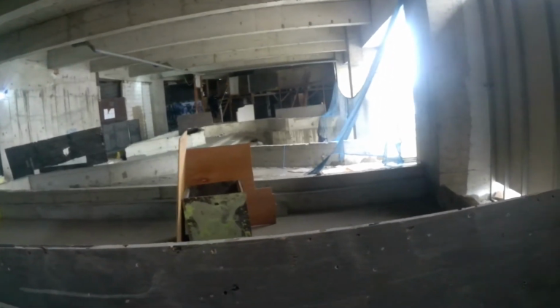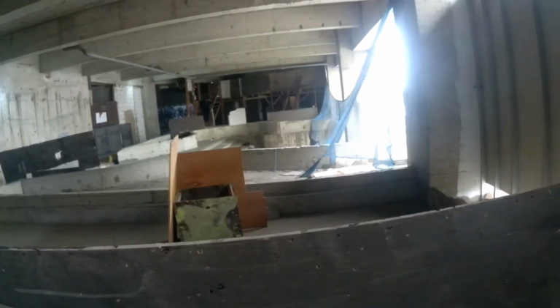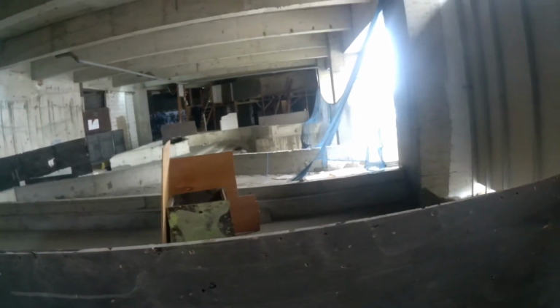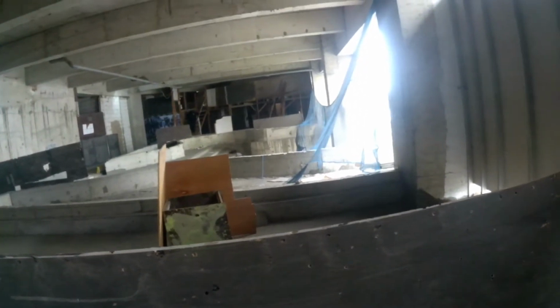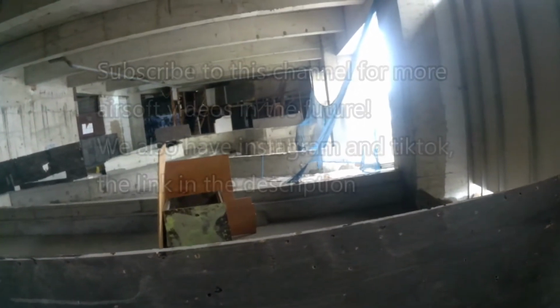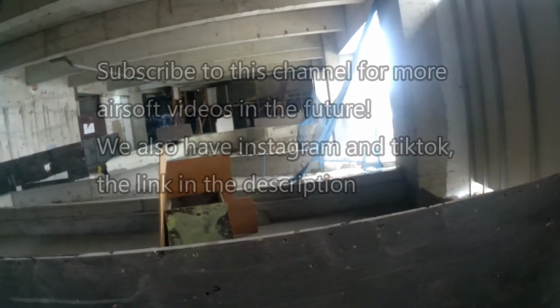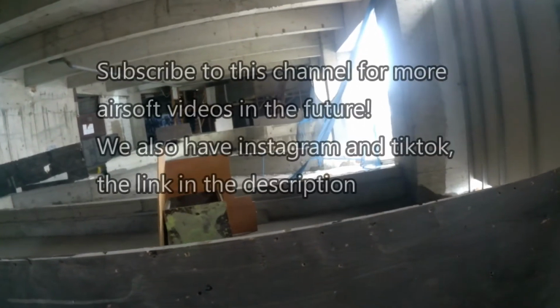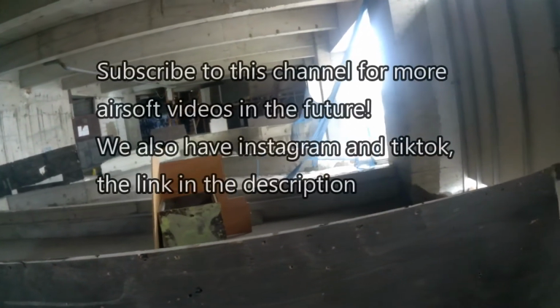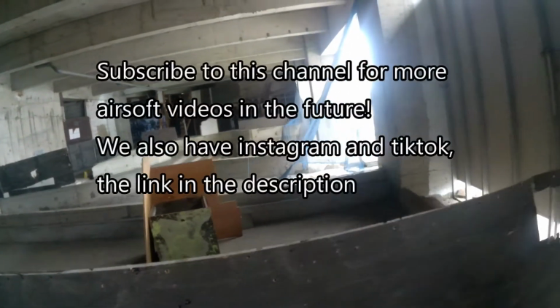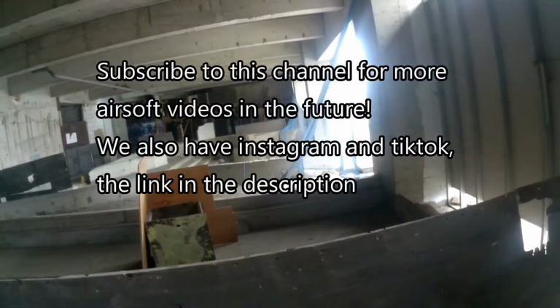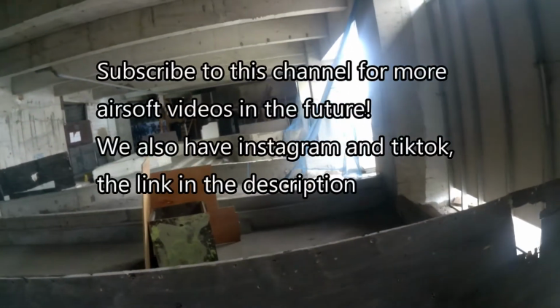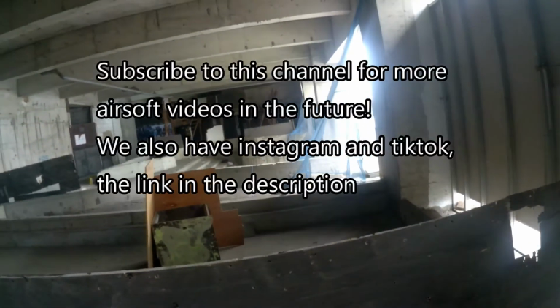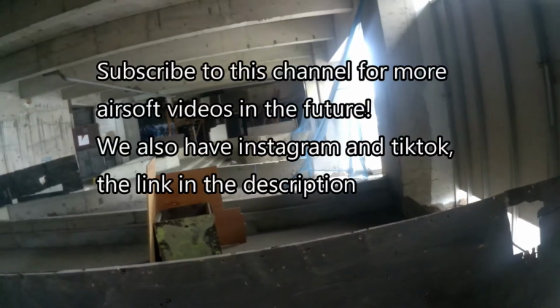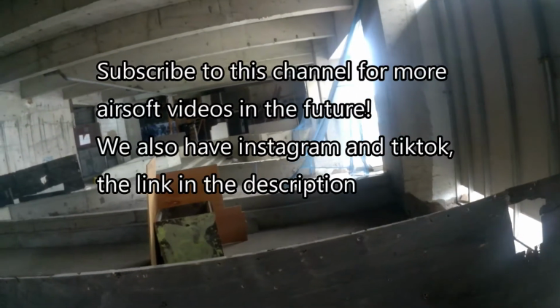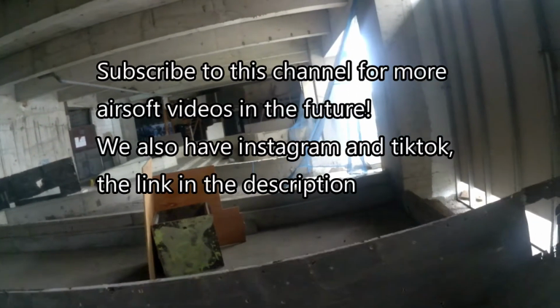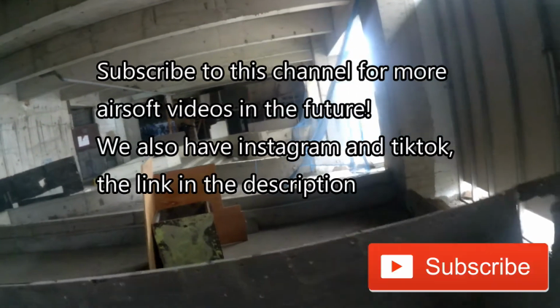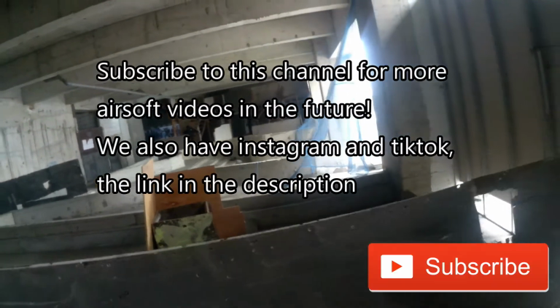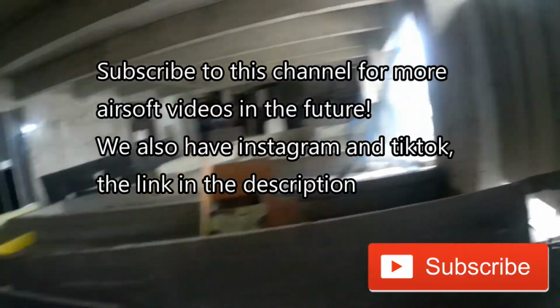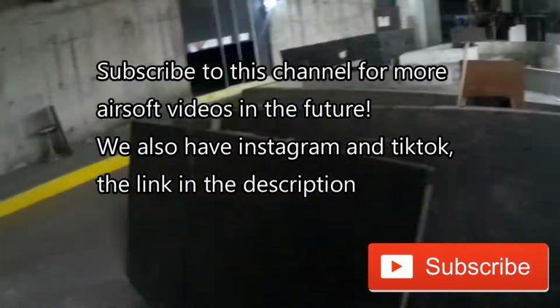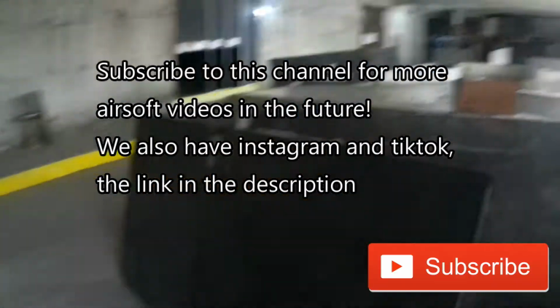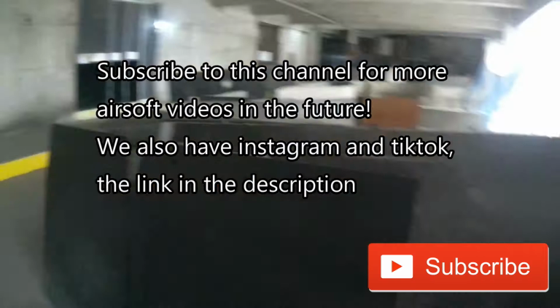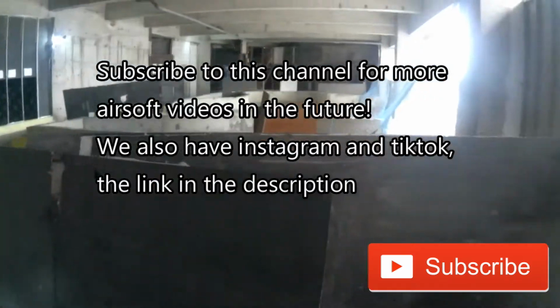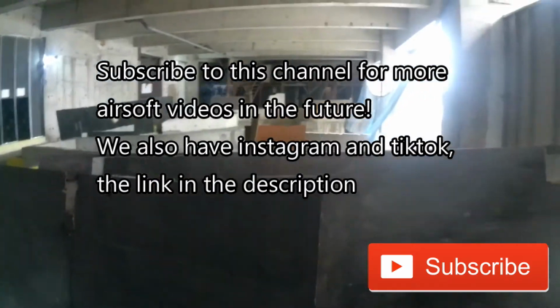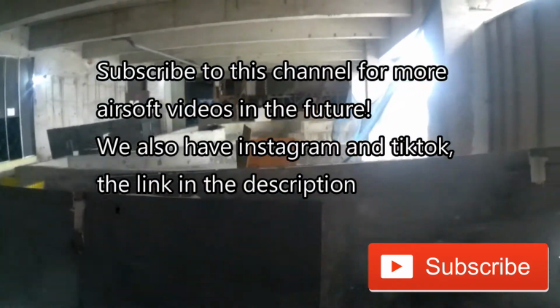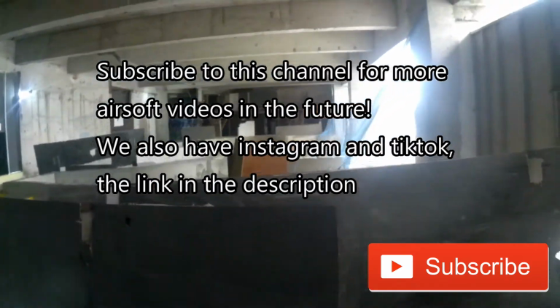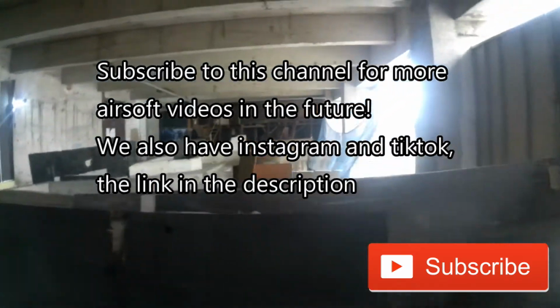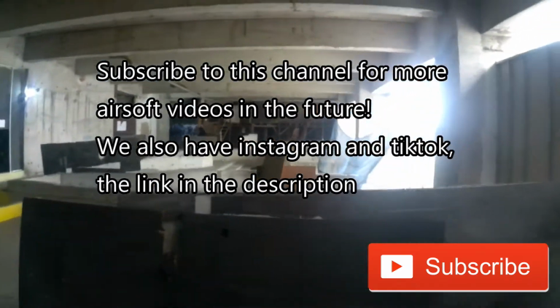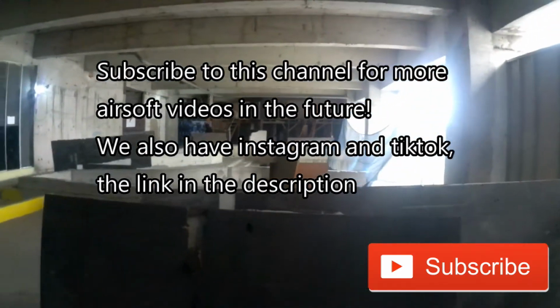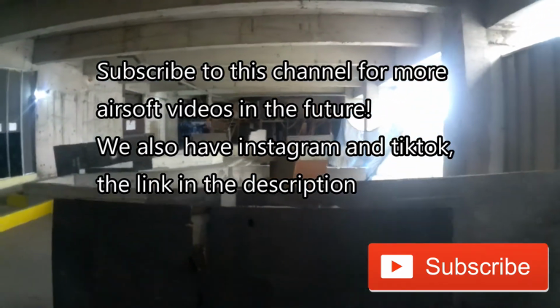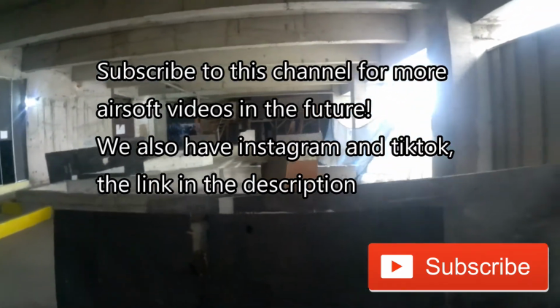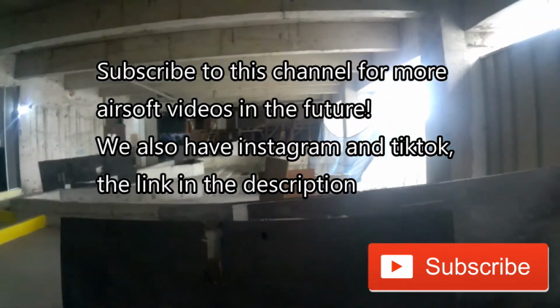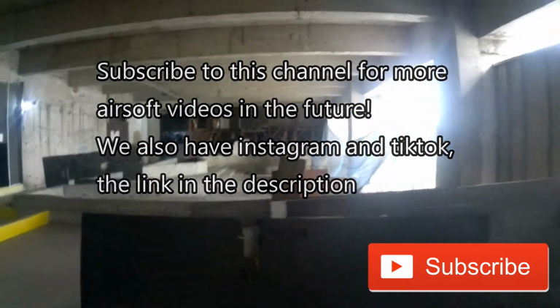Just before I start, if you haven't subscribed to this channel, please hit that subscribe button and give a like to this video. It helps a lot.